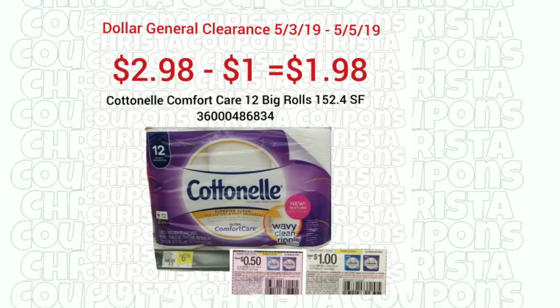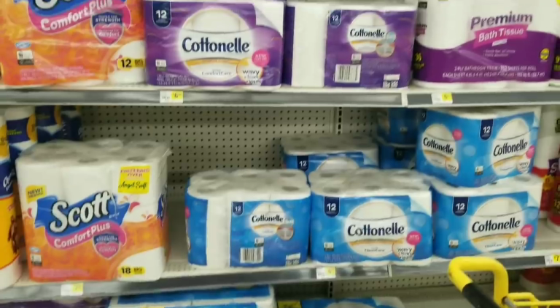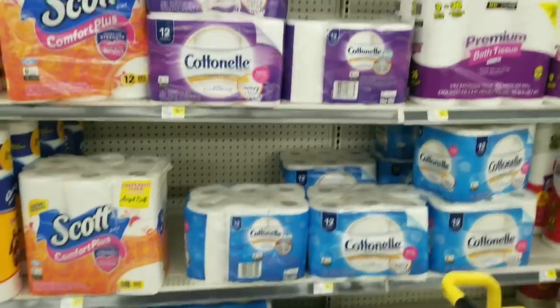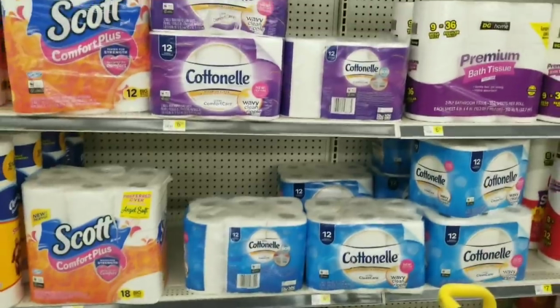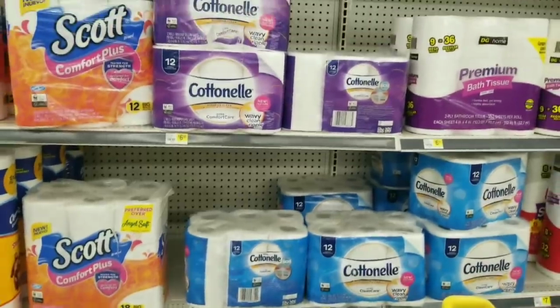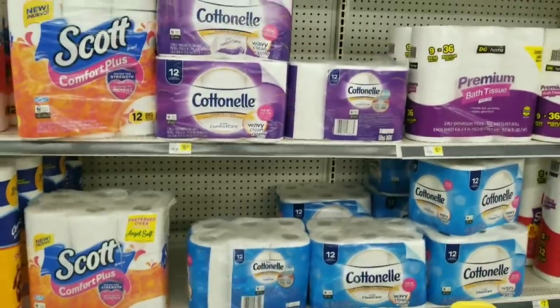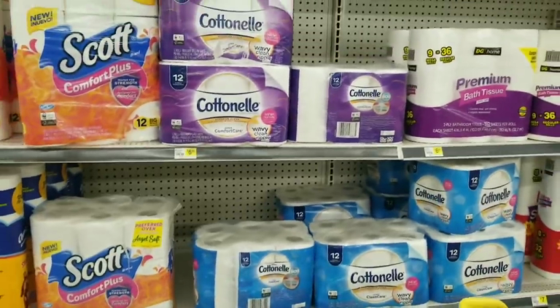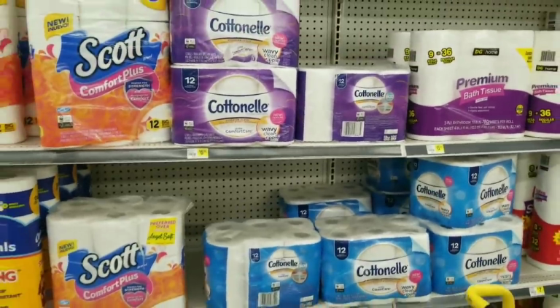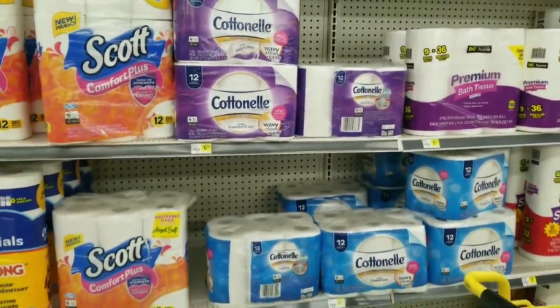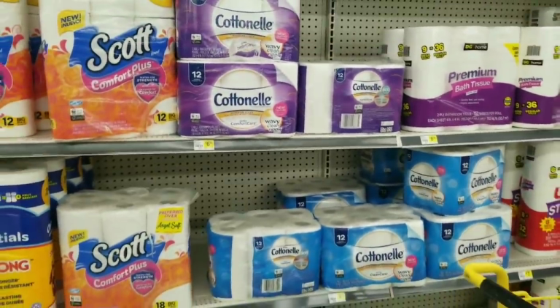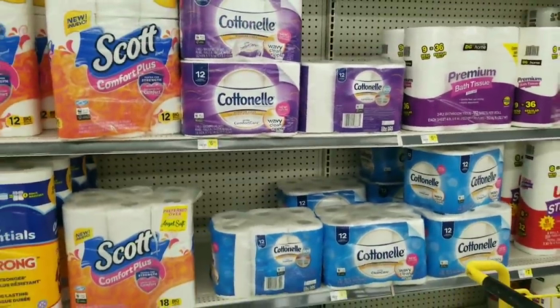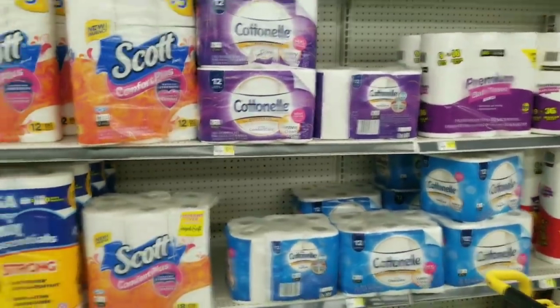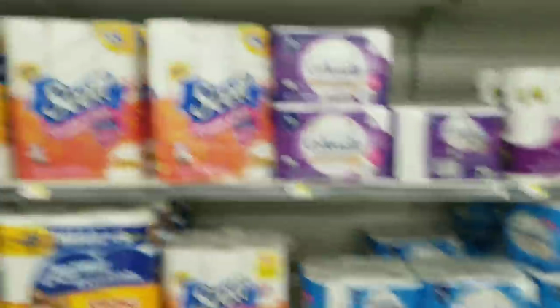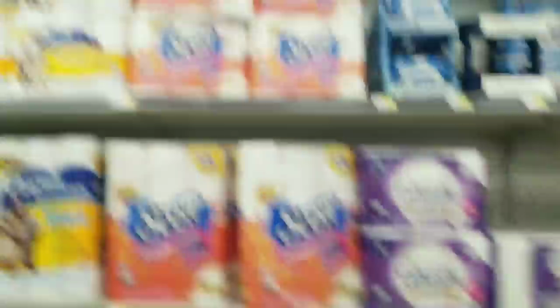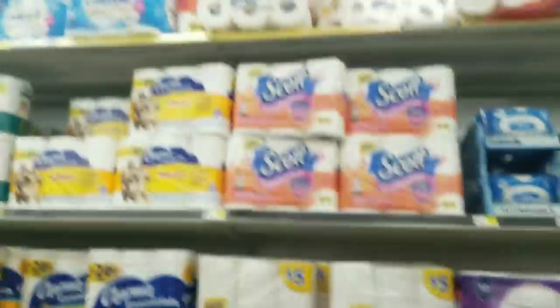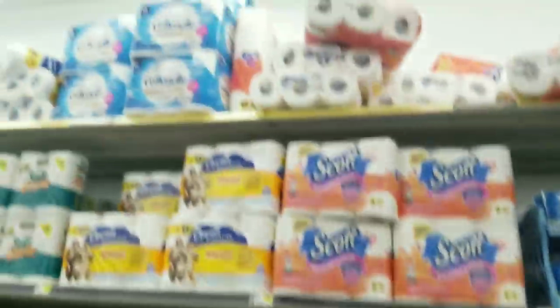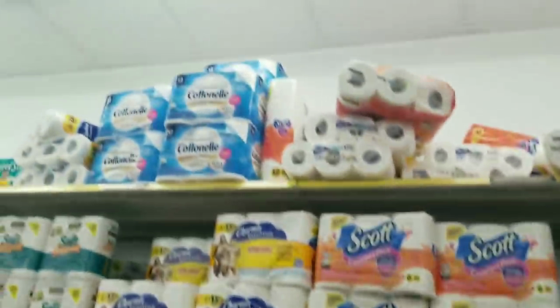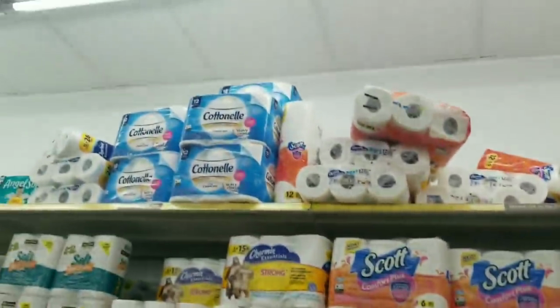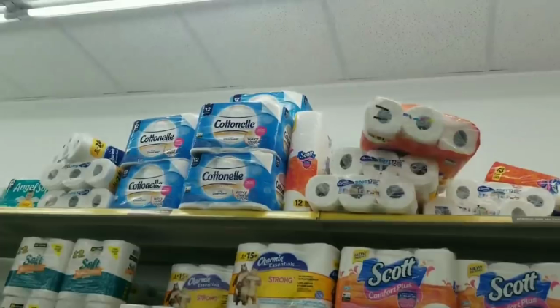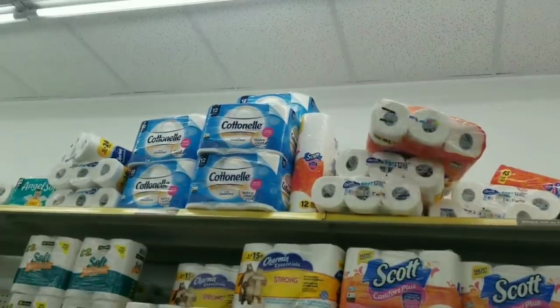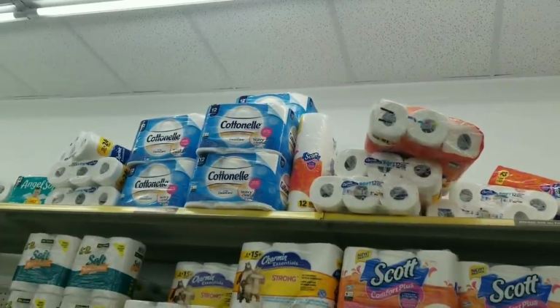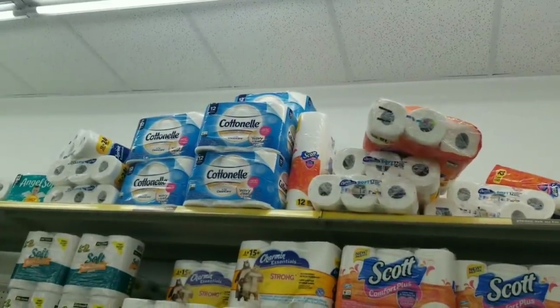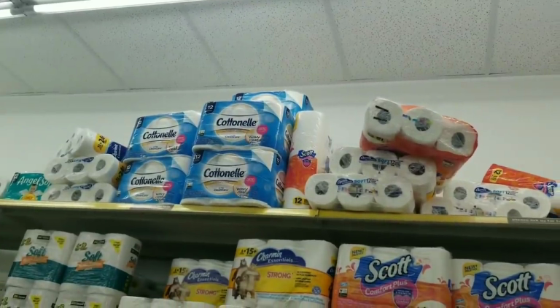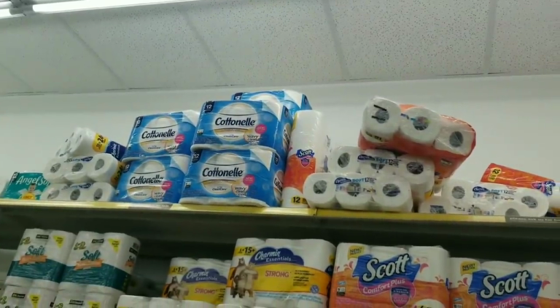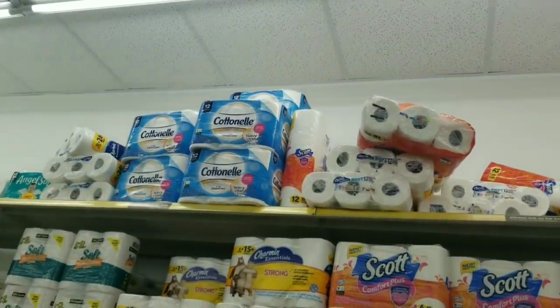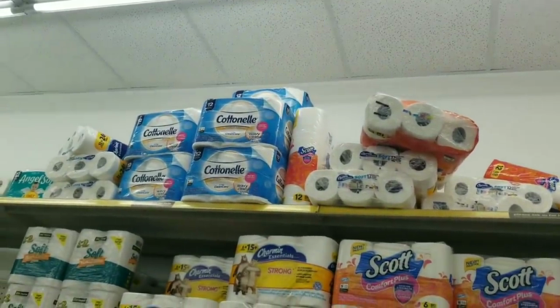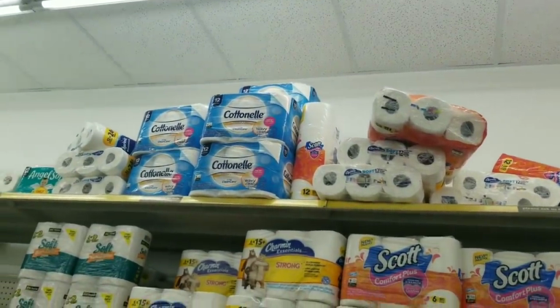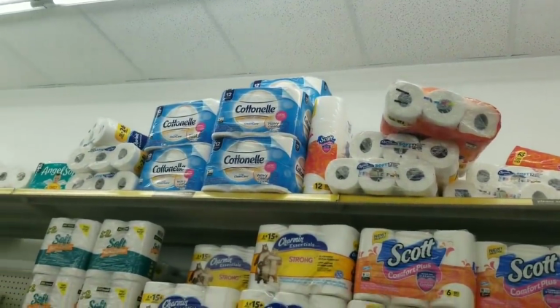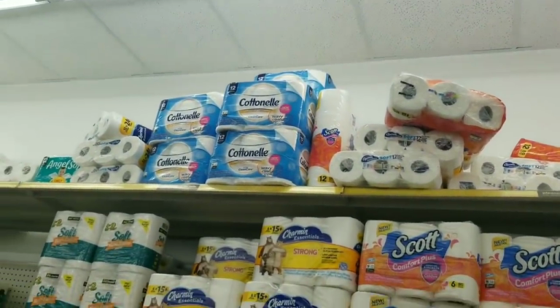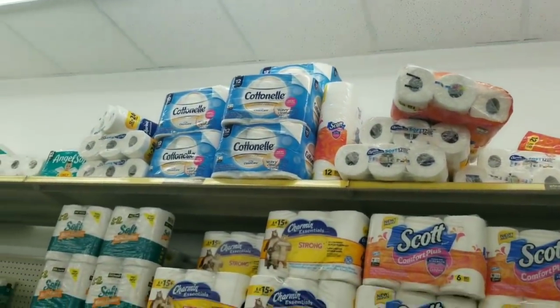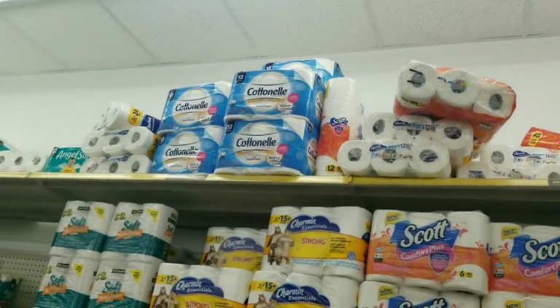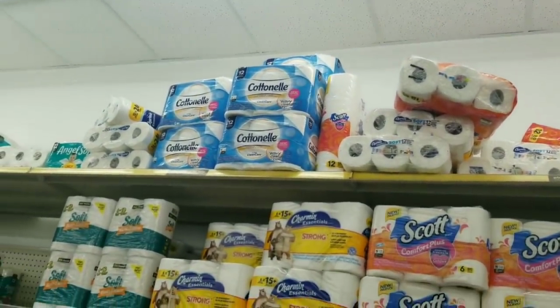It looks like my store doesn't have a ton of Cottonelle, but take a look up here on the top shelf — I bet they have some in the back too.